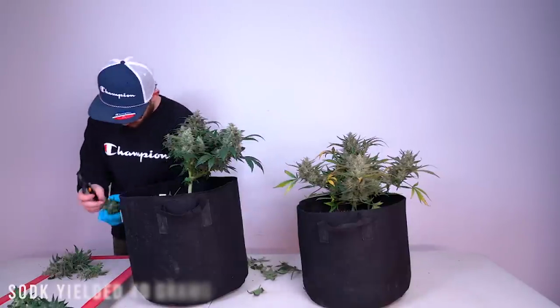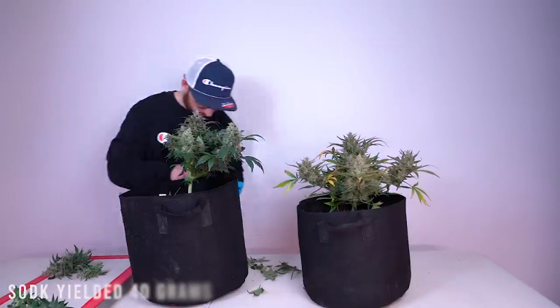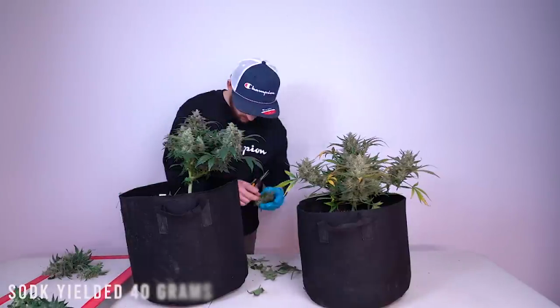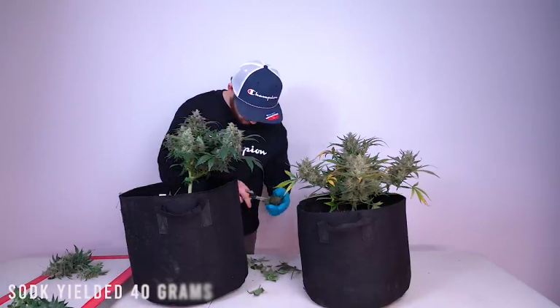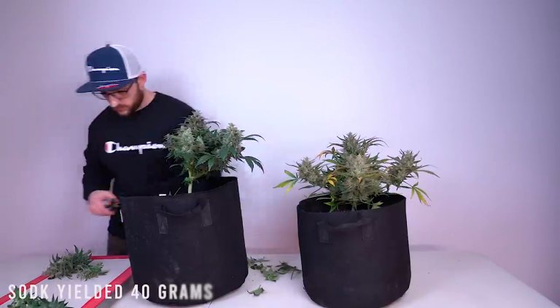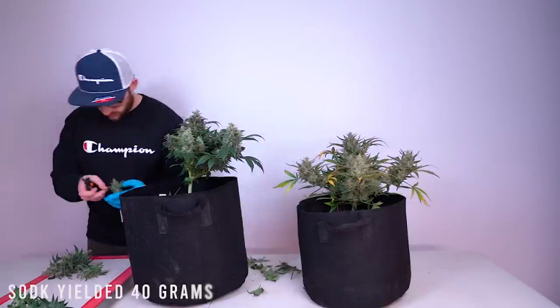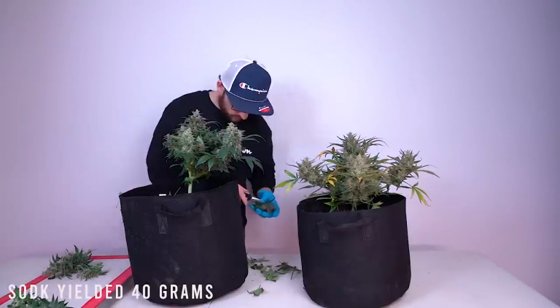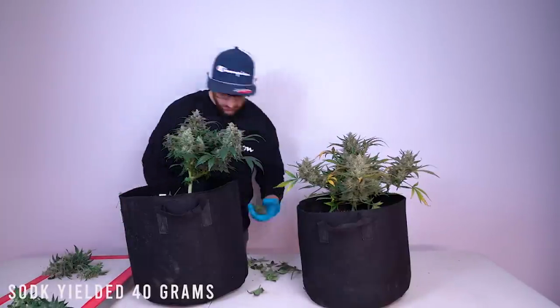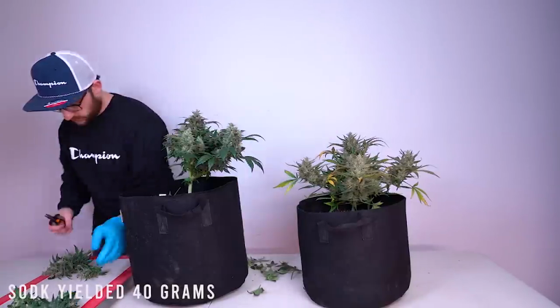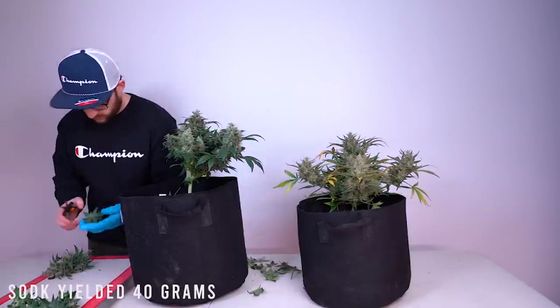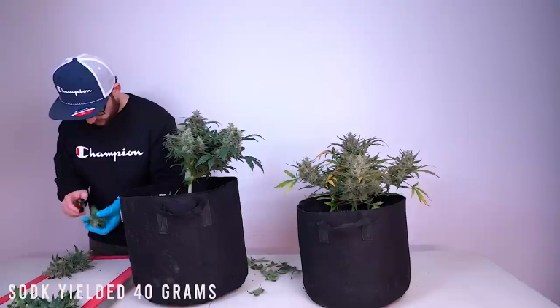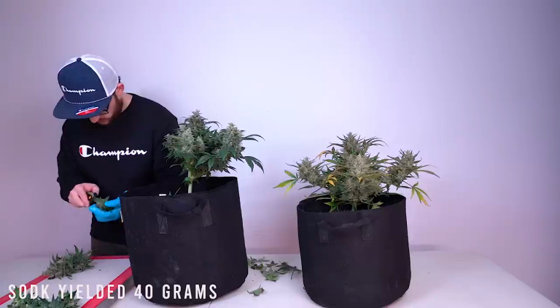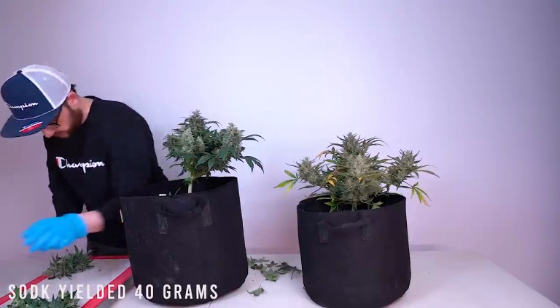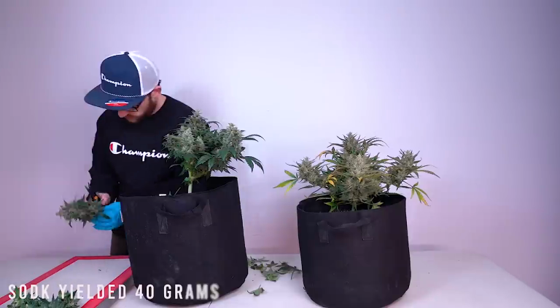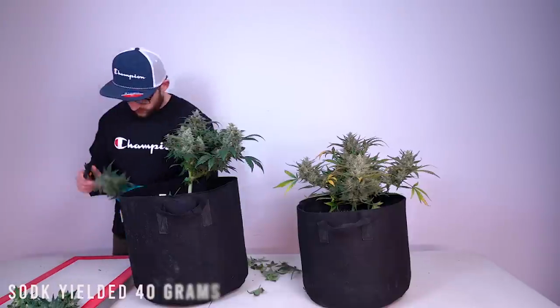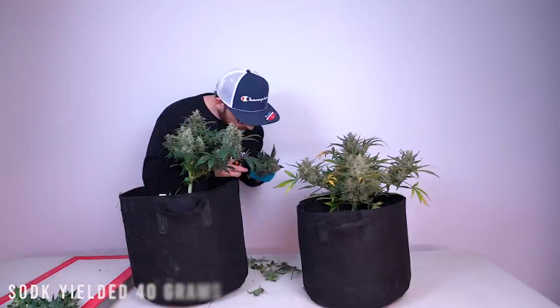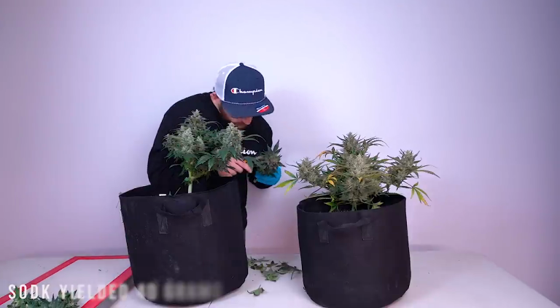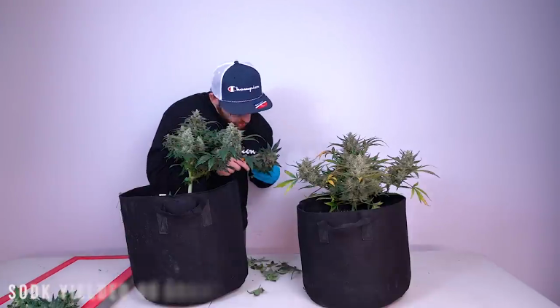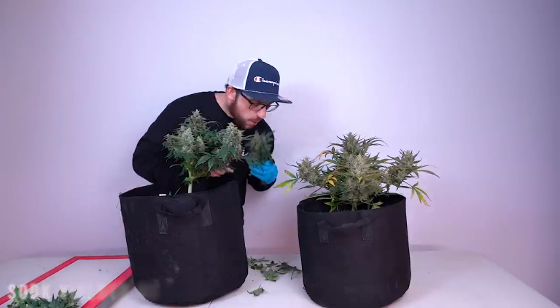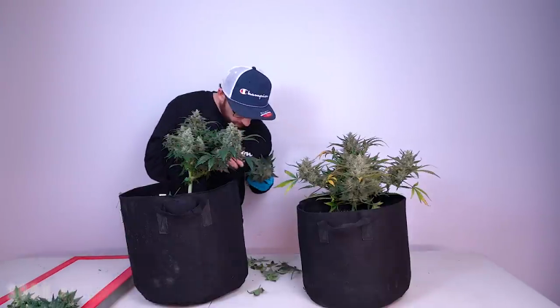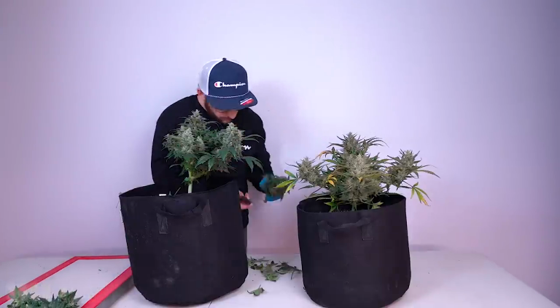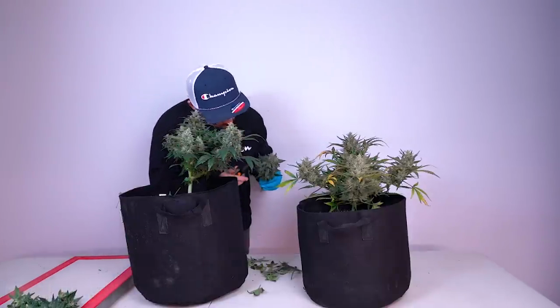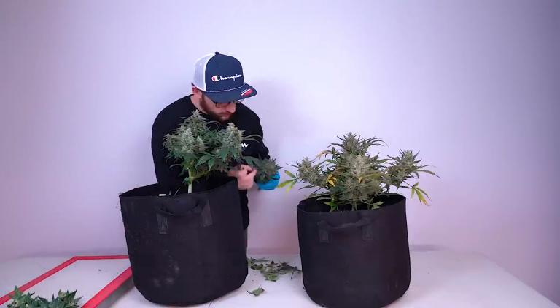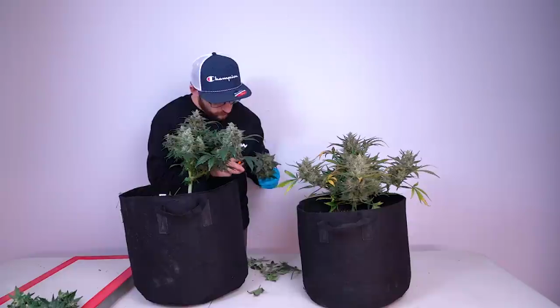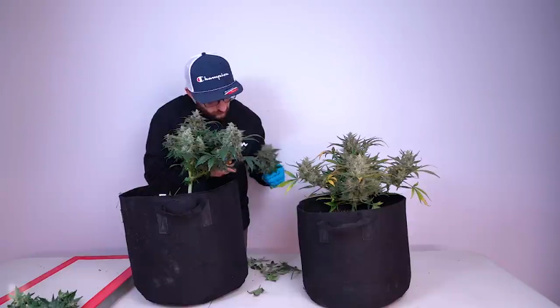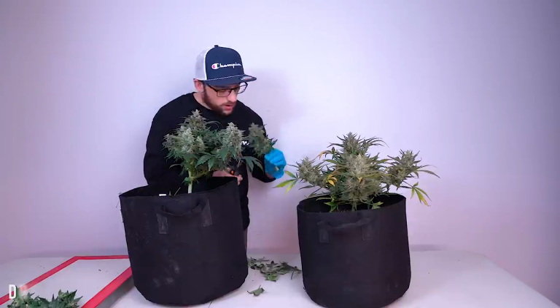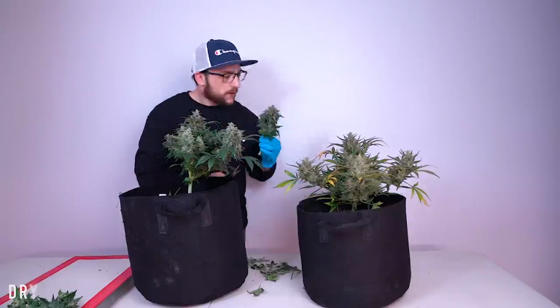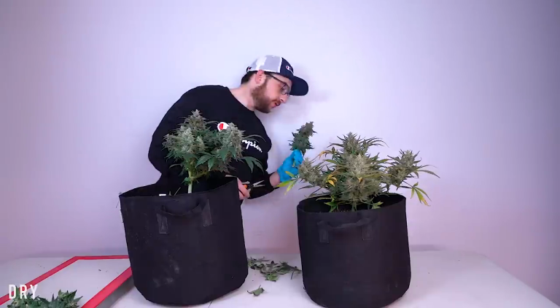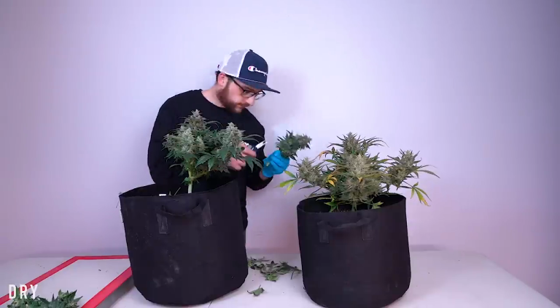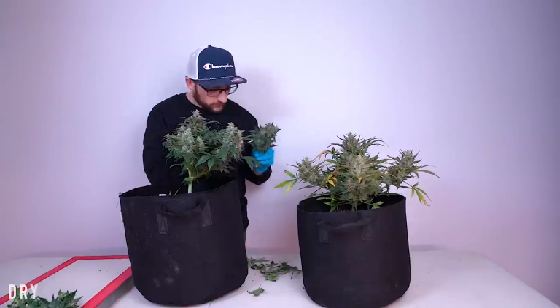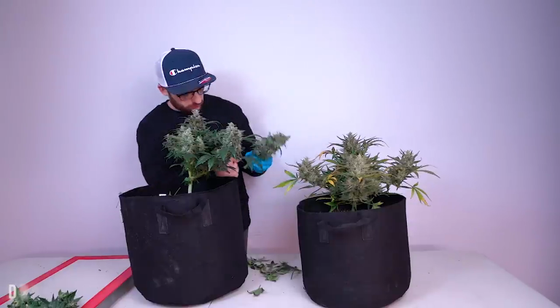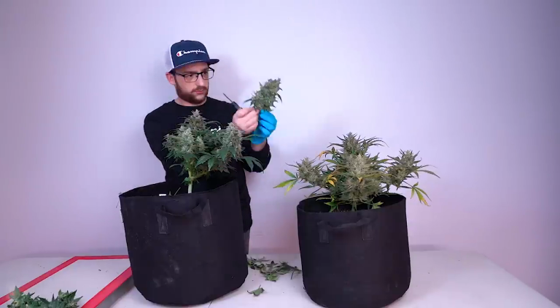Despite the lack of fade, I'm not worried. My intentions are to press this entire plant into fresh rosin.